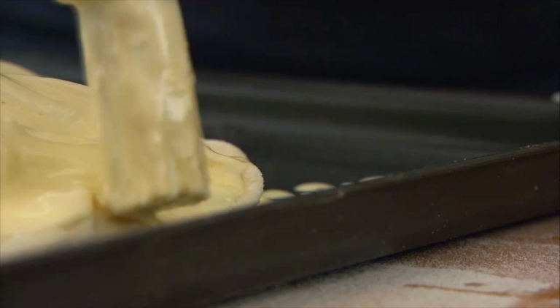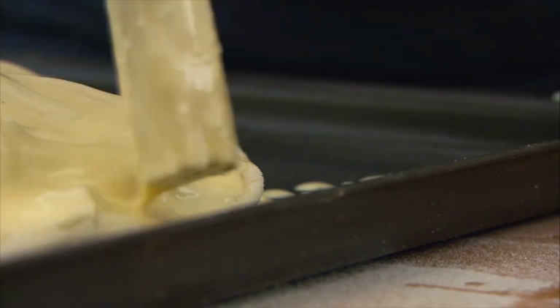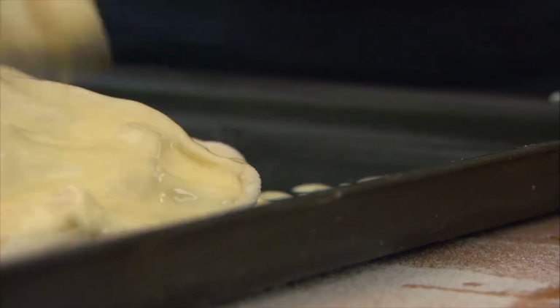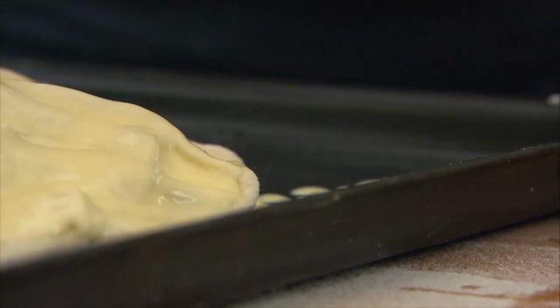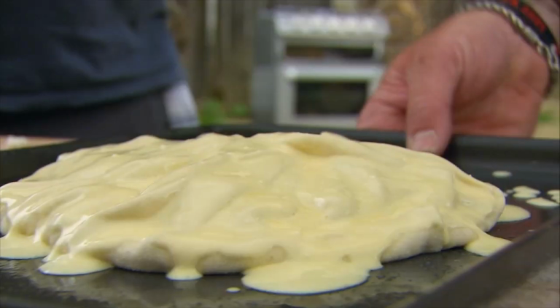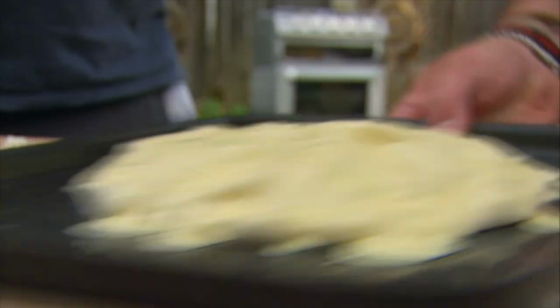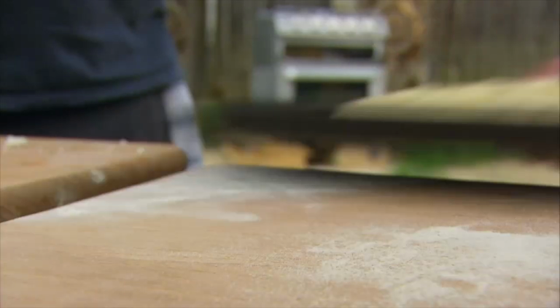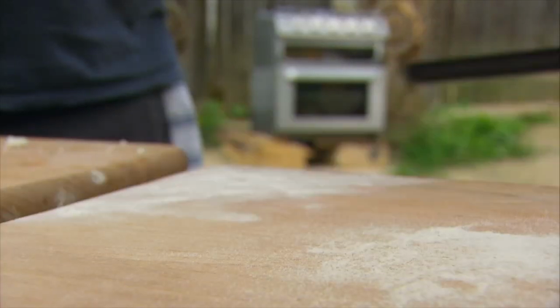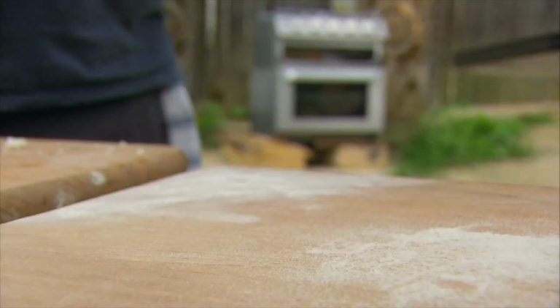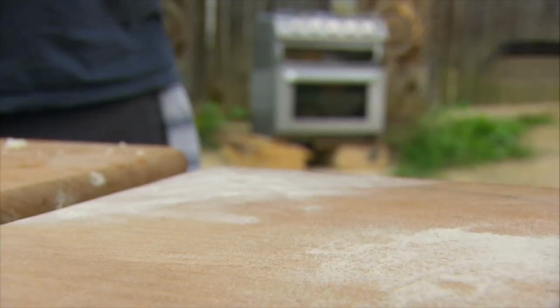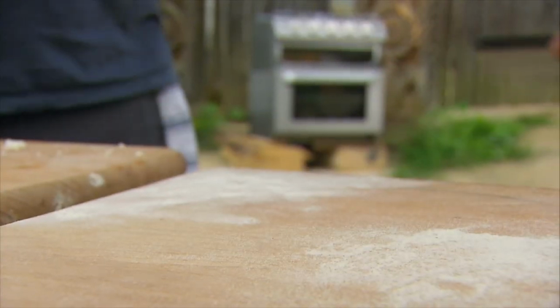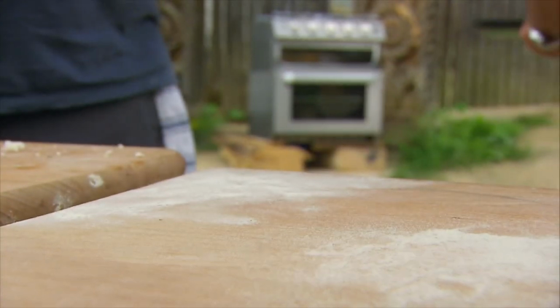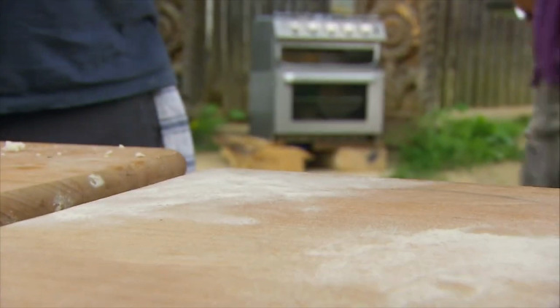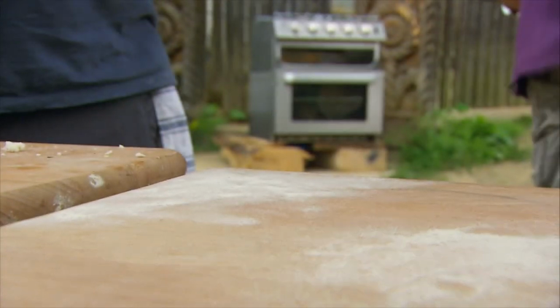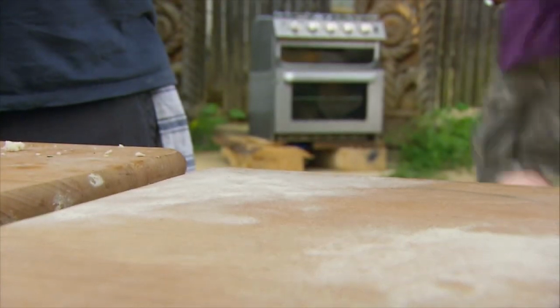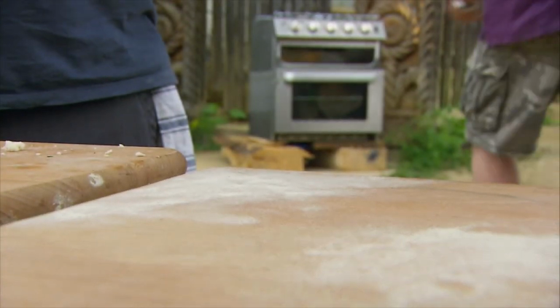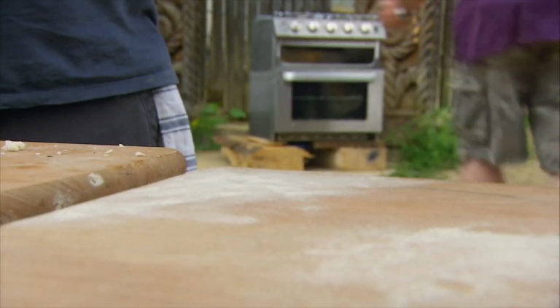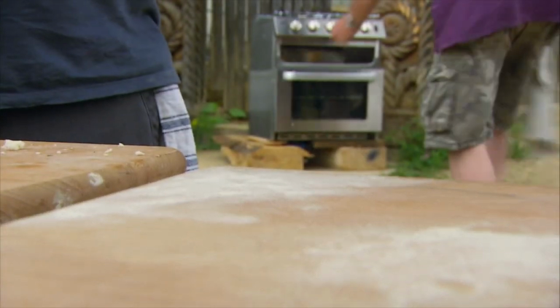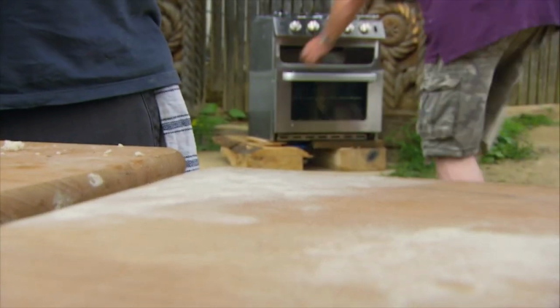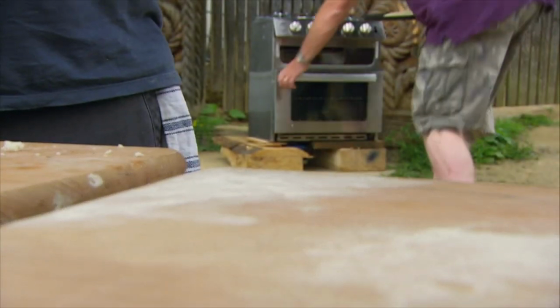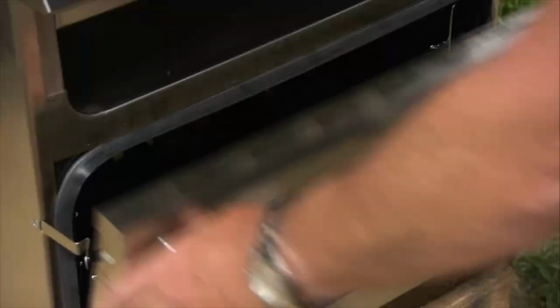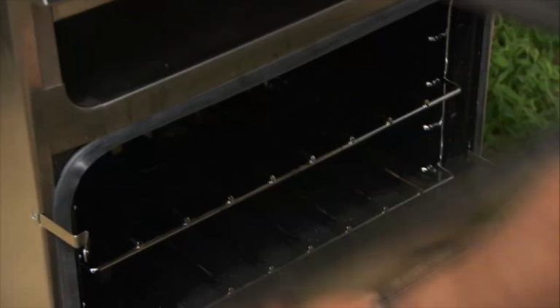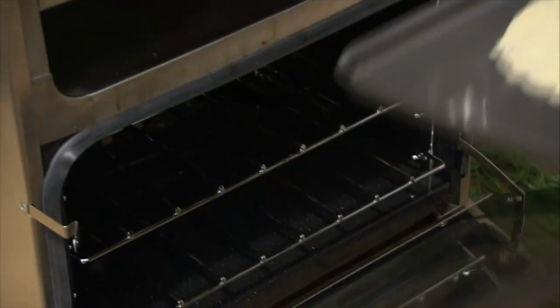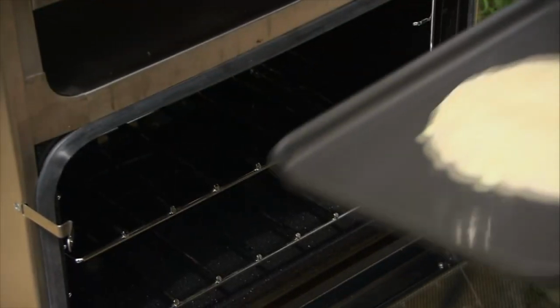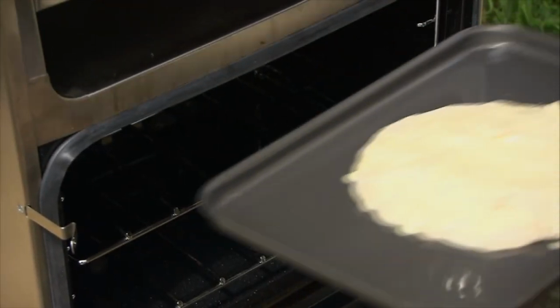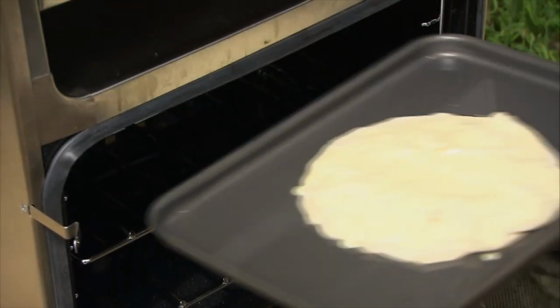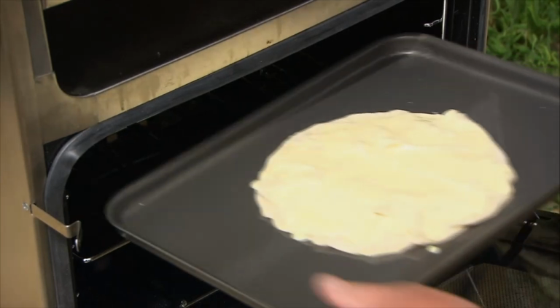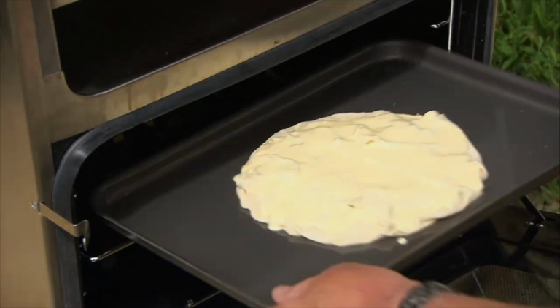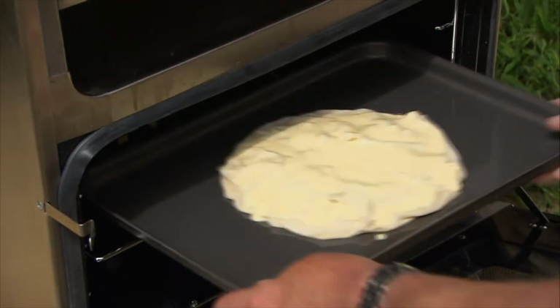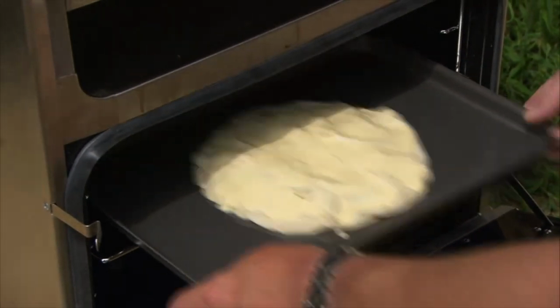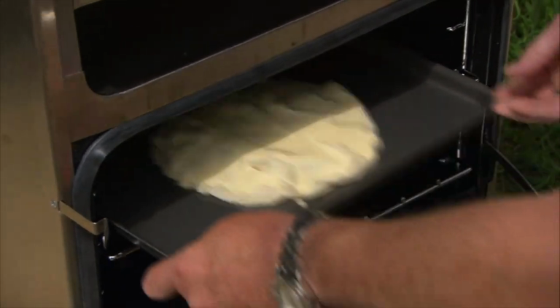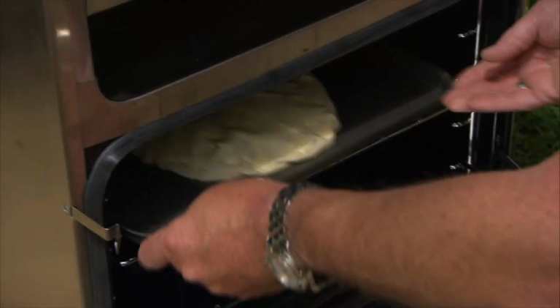Just pop this into a pre-heated oven at about 180 to 200 degrees Celsius for about half an hour until golden brown.